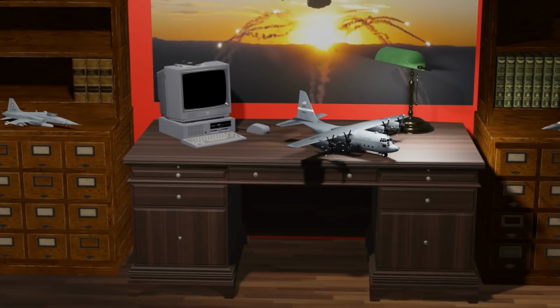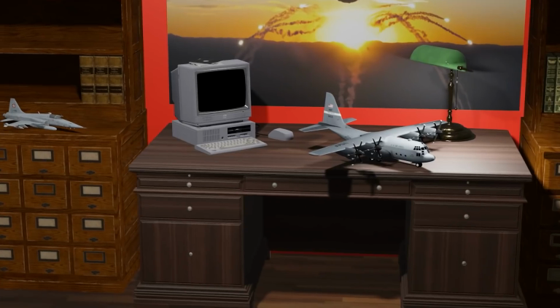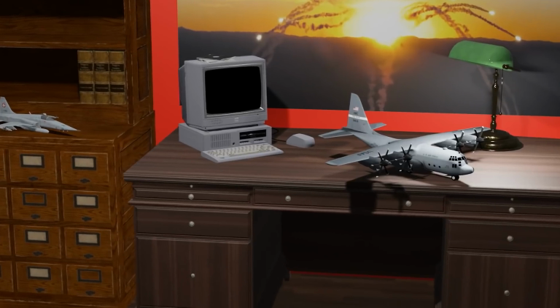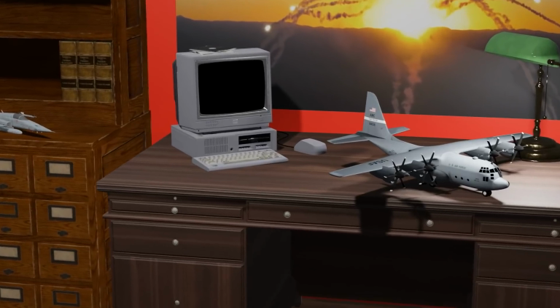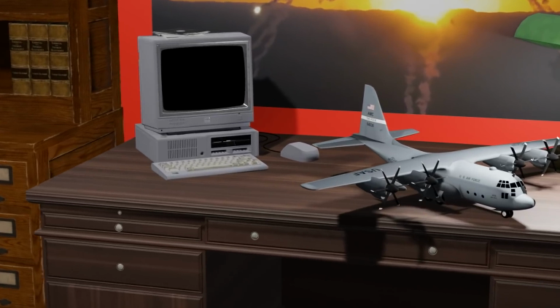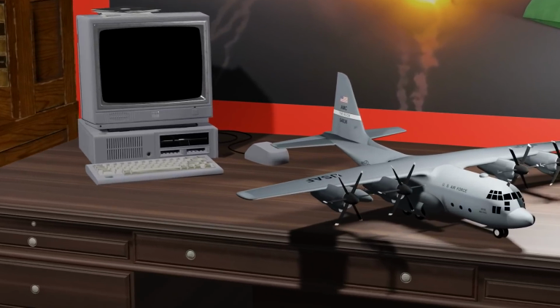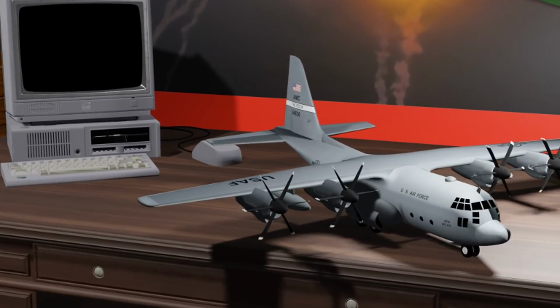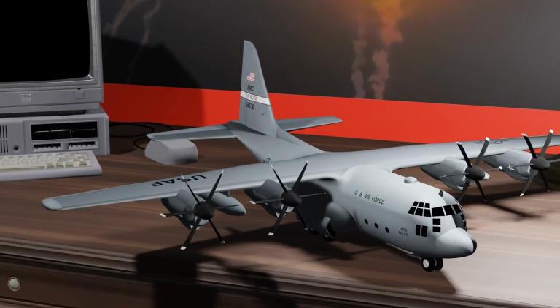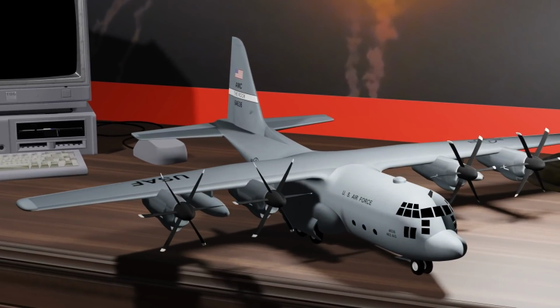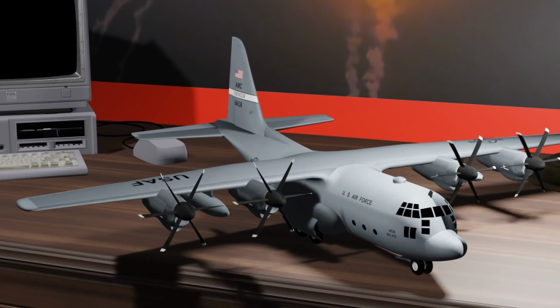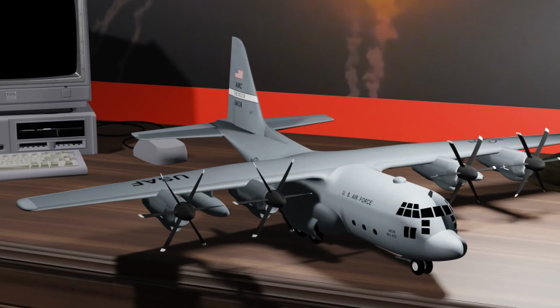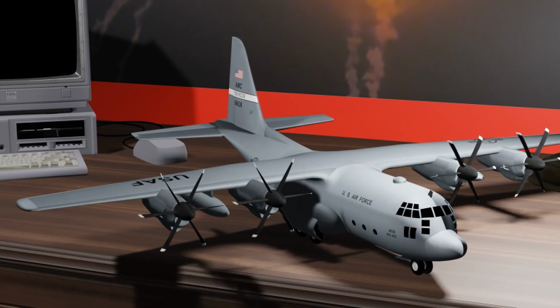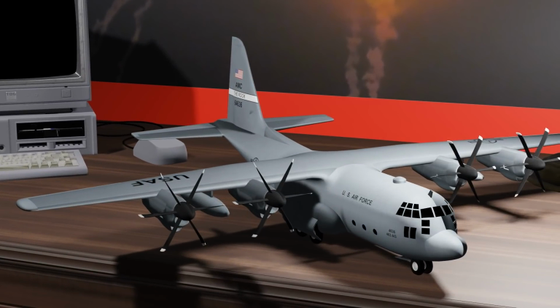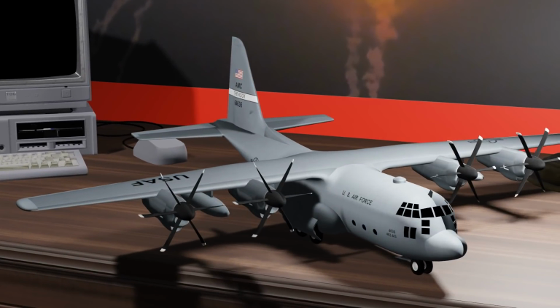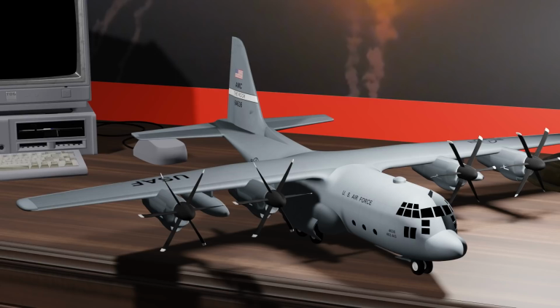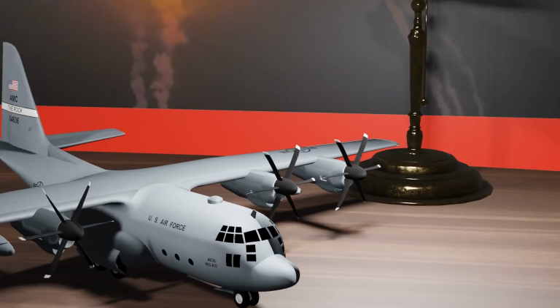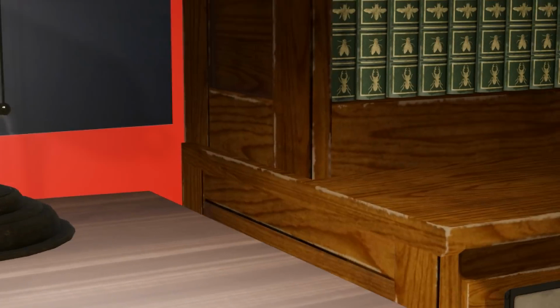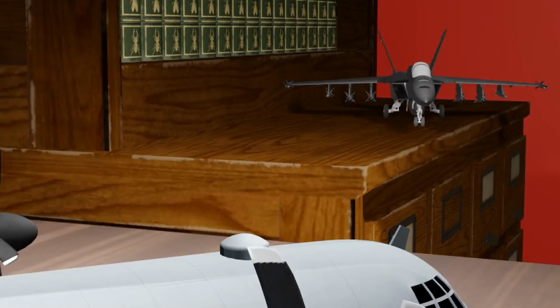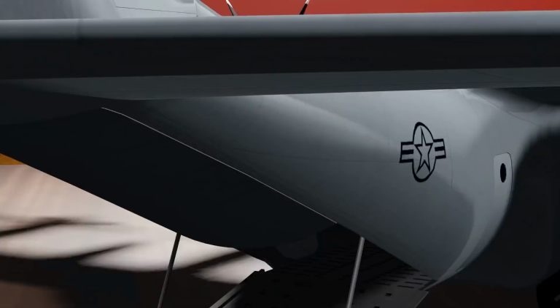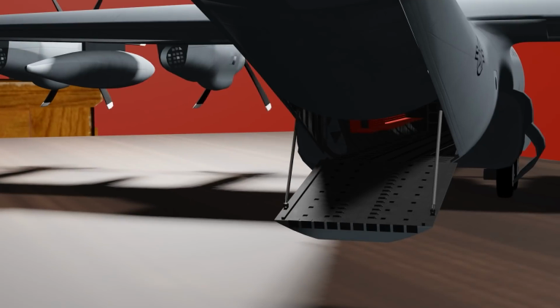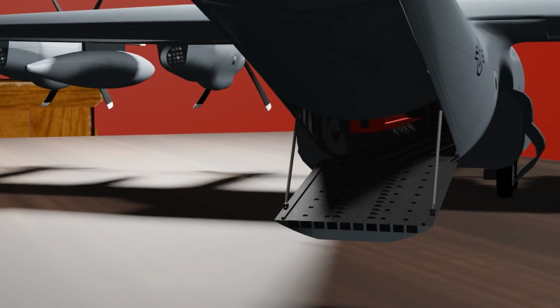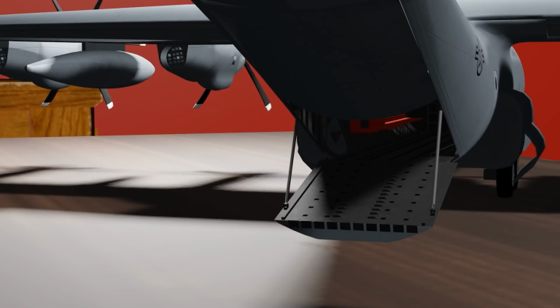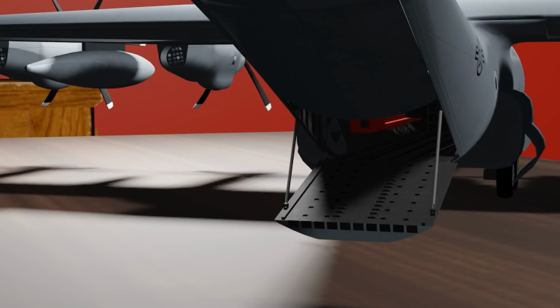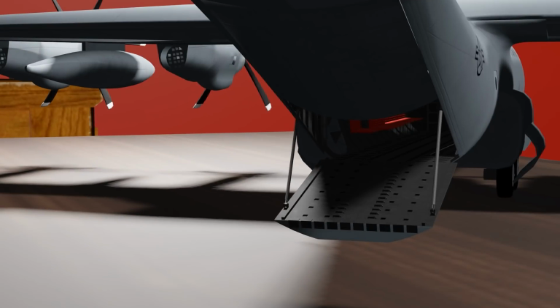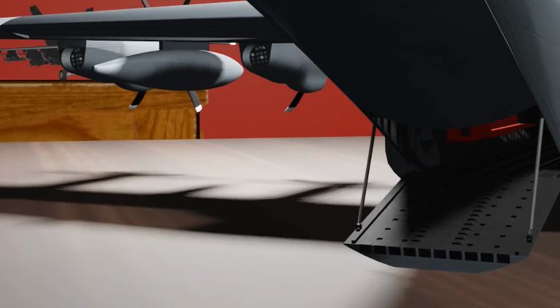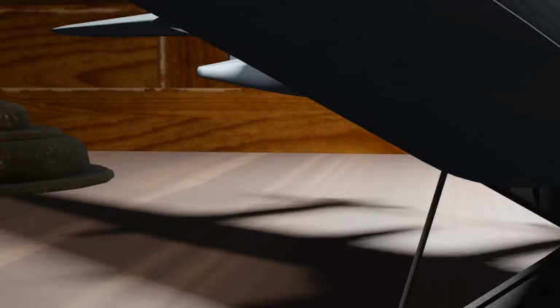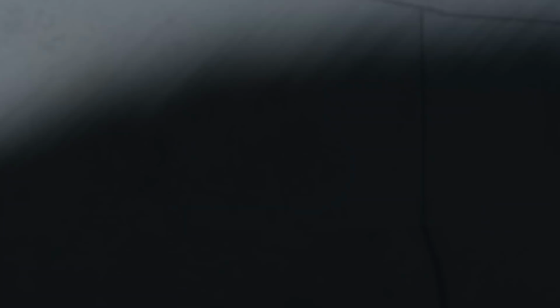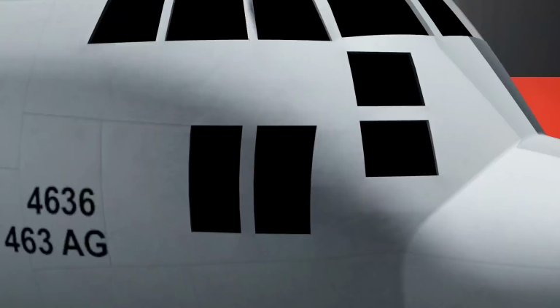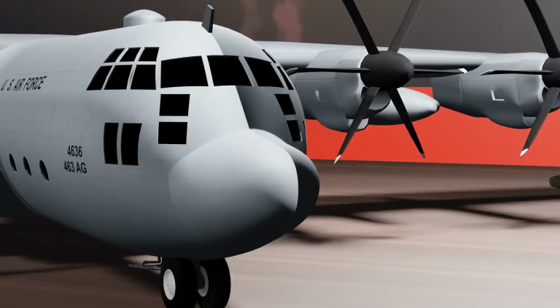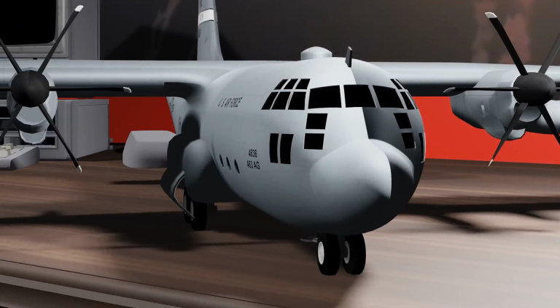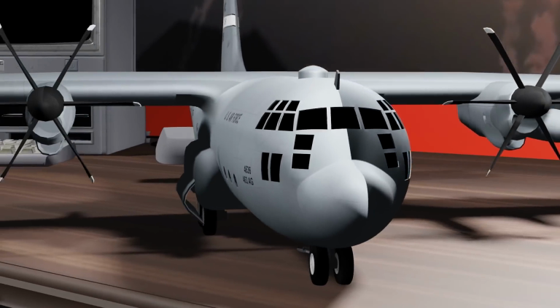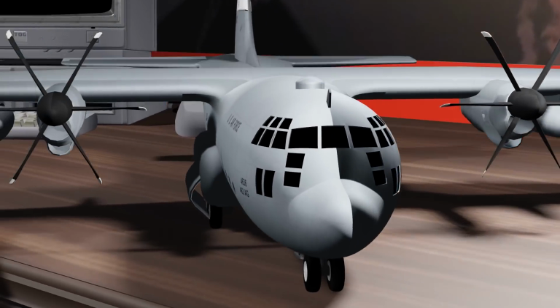Notable features include four turboprop engines, an aft cargo loading ramp, and a multi-windowed cockpit.